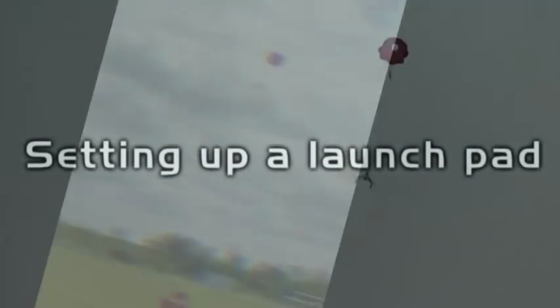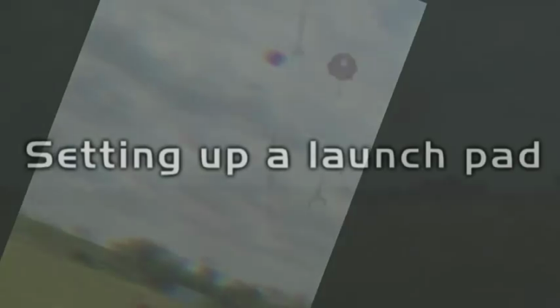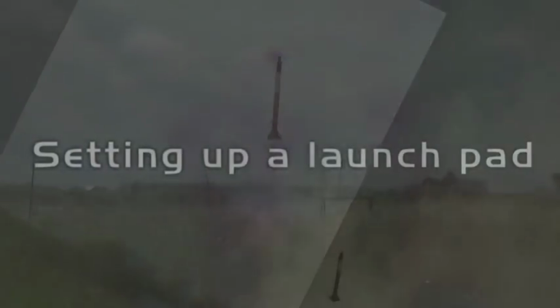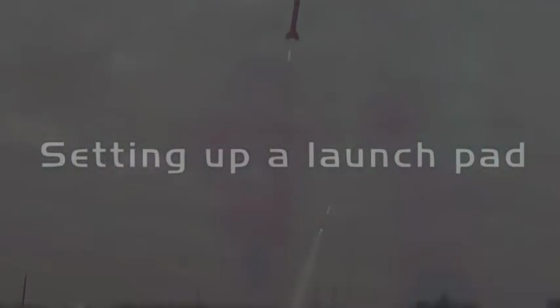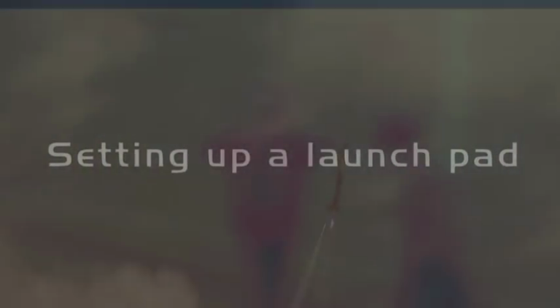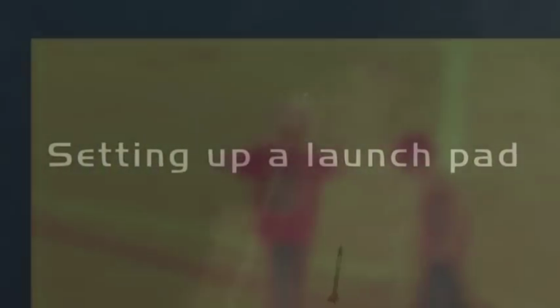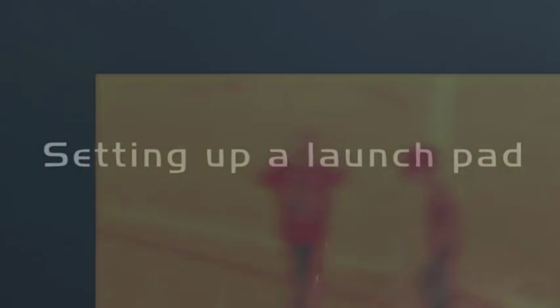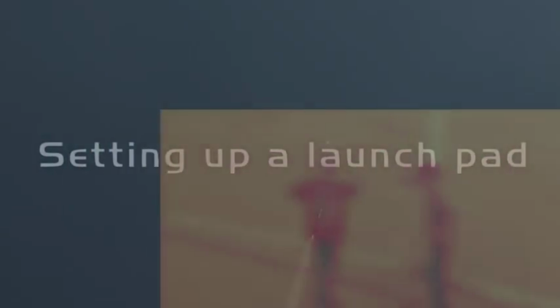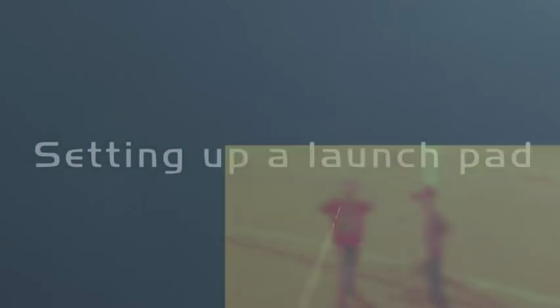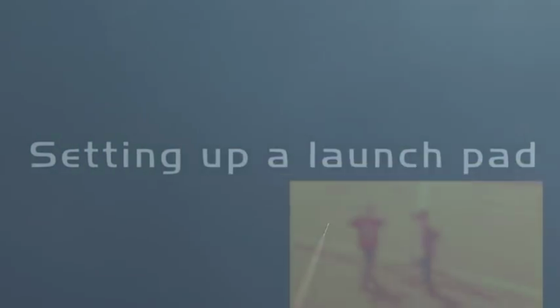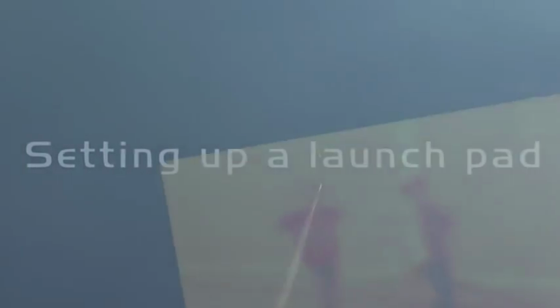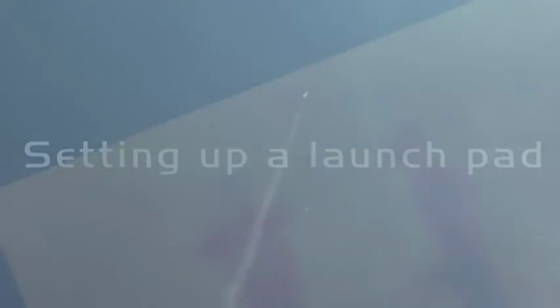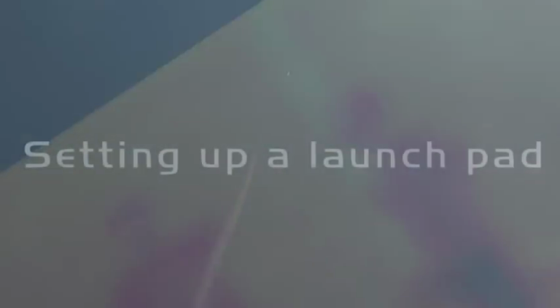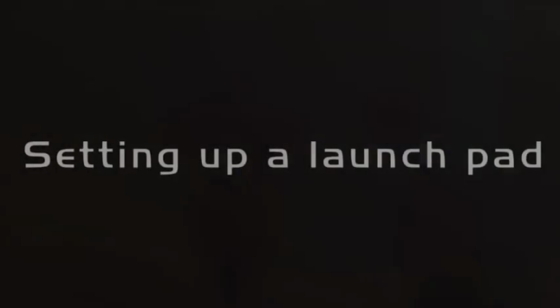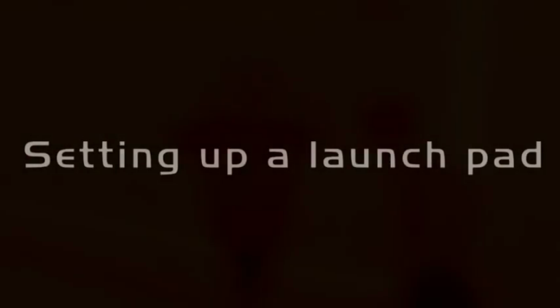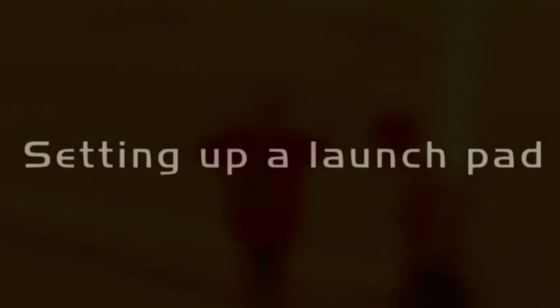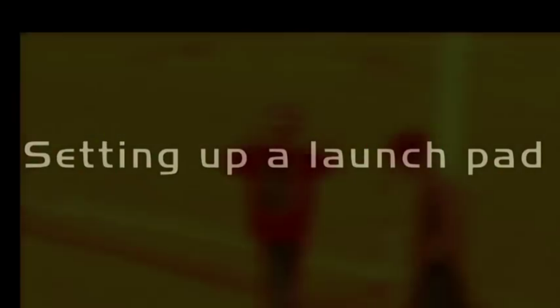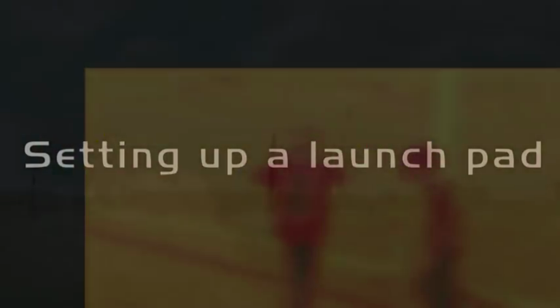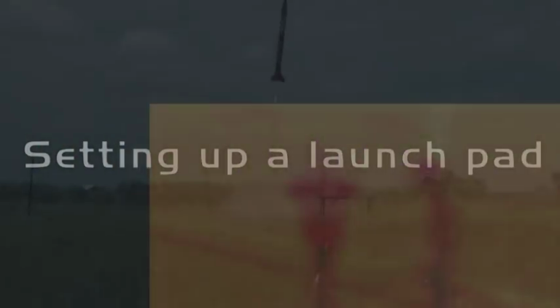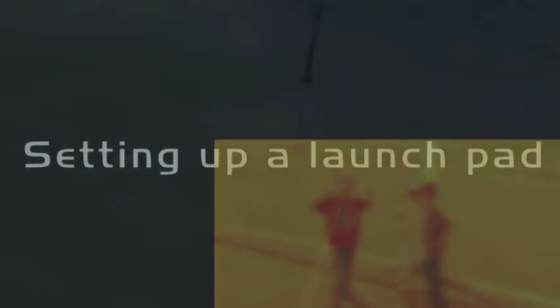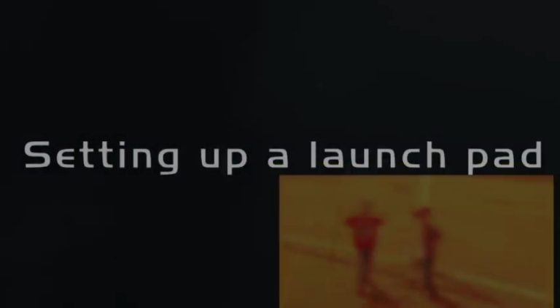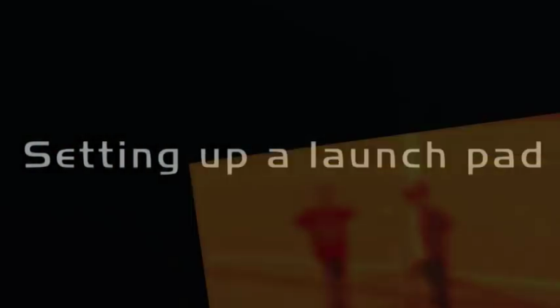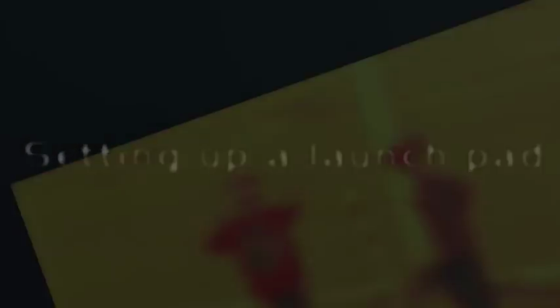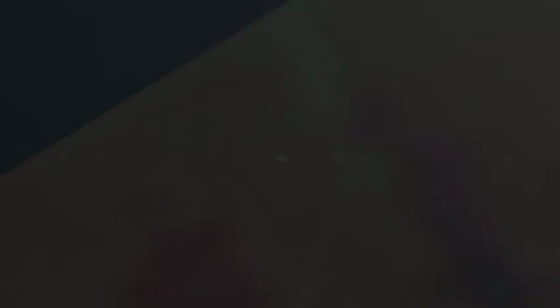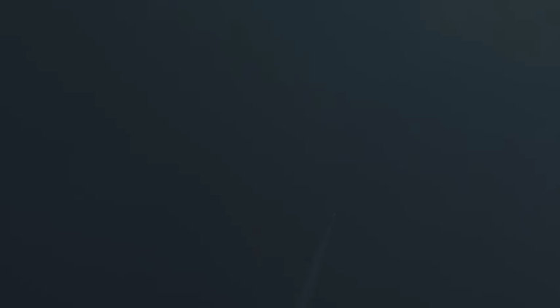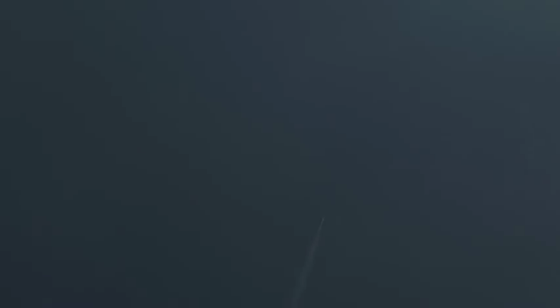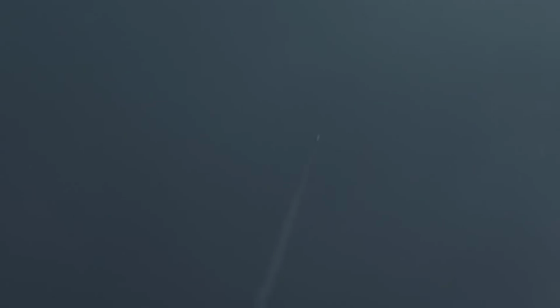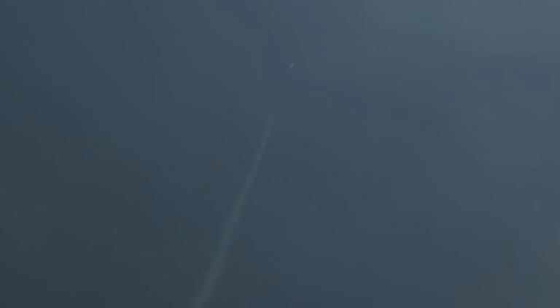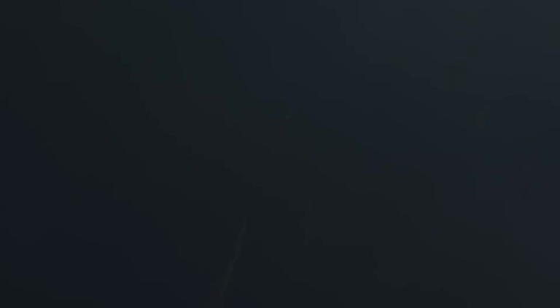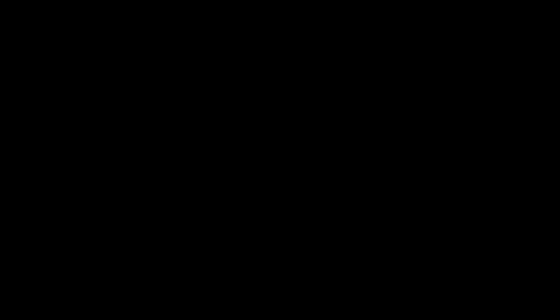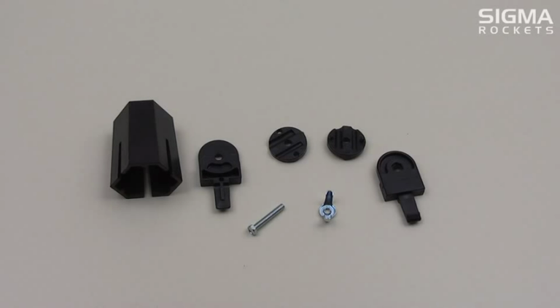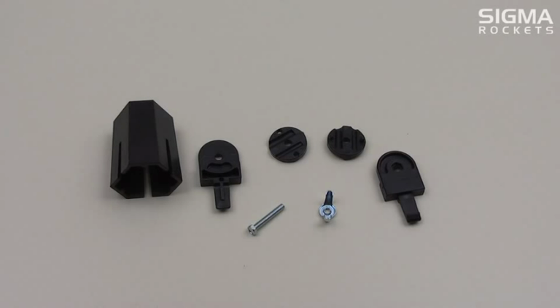In this video, we will show you how to put together a typical model rocket launch pad and how to launch a rocket.